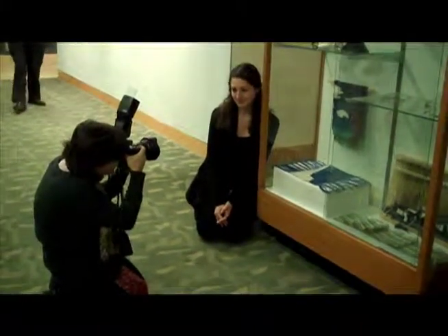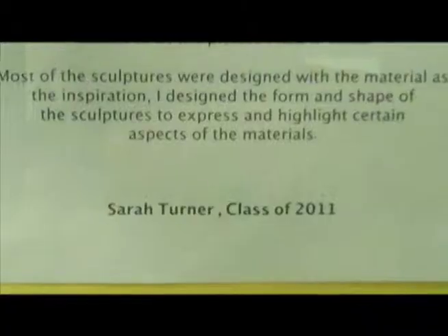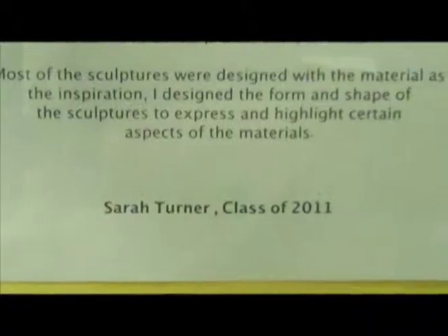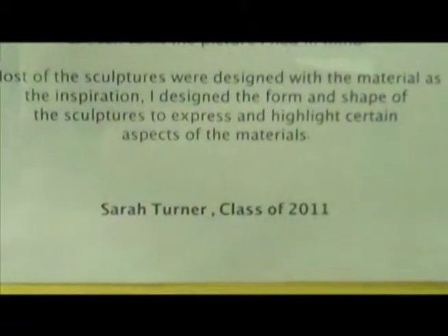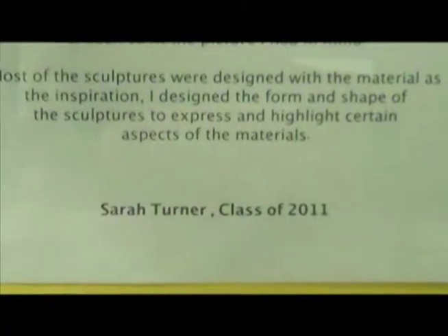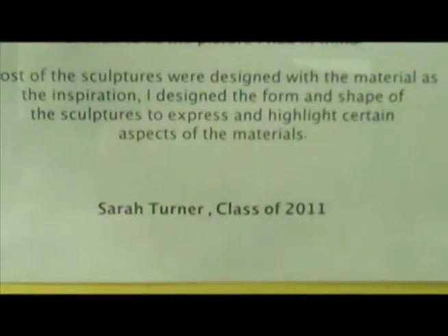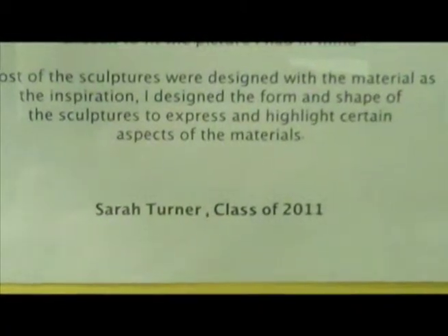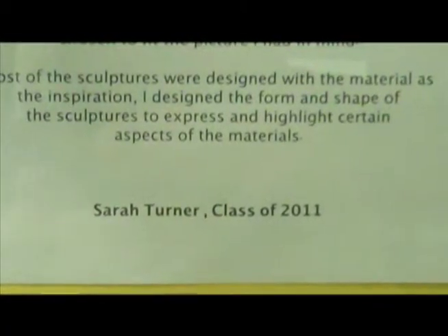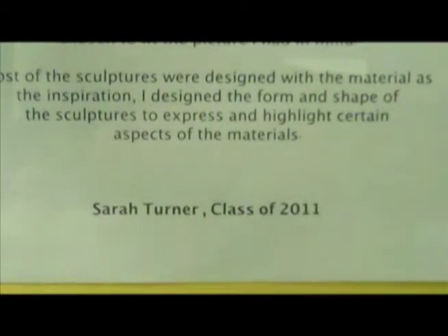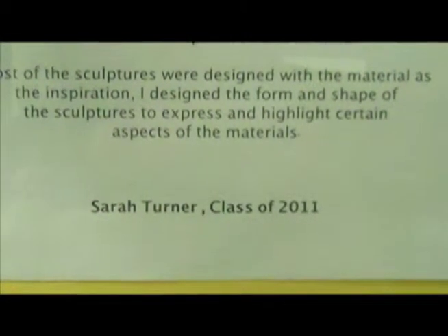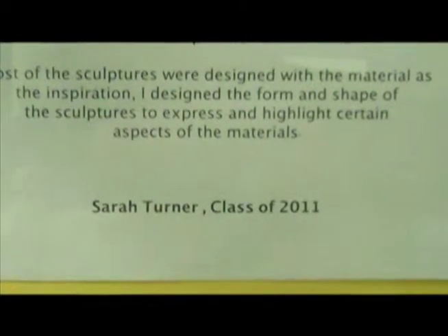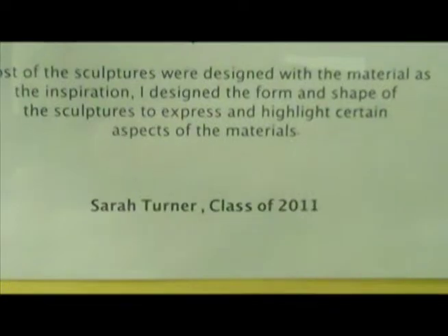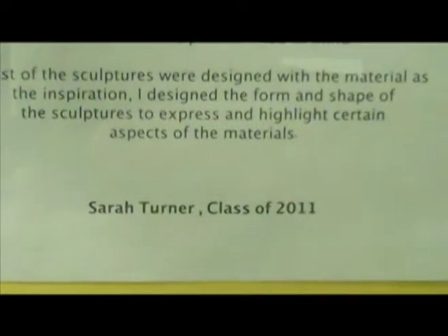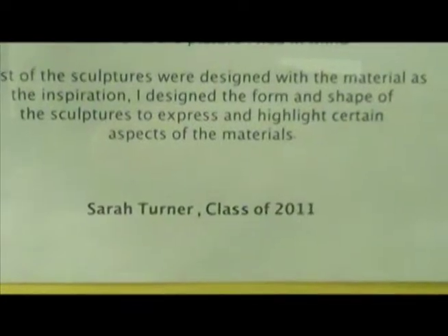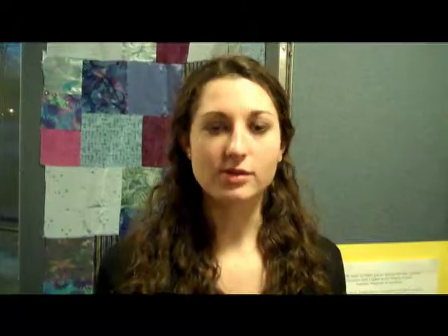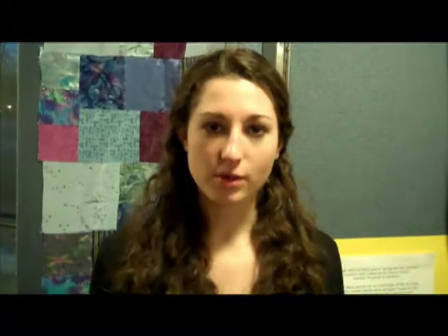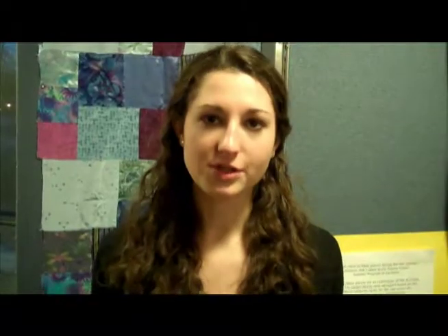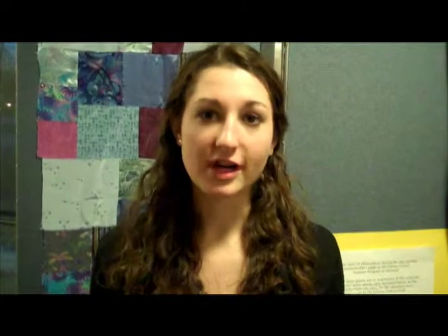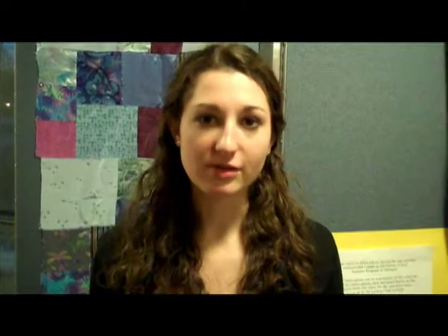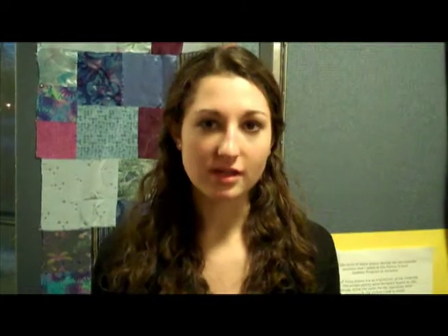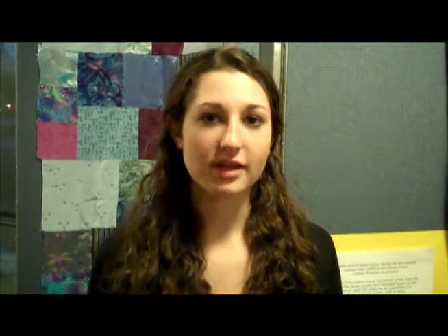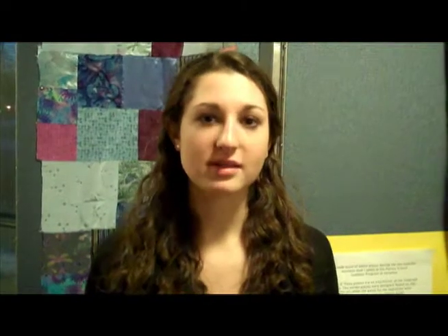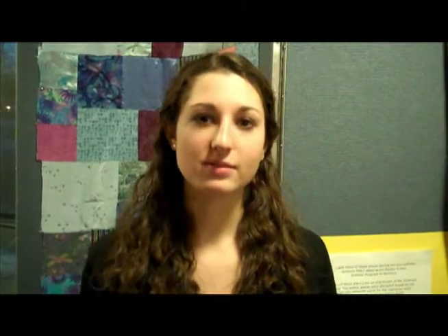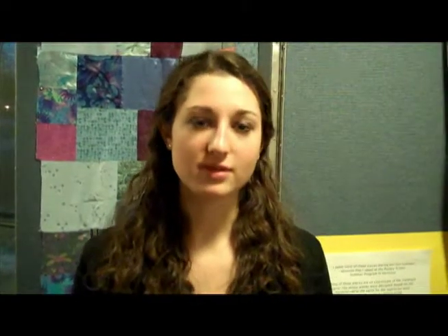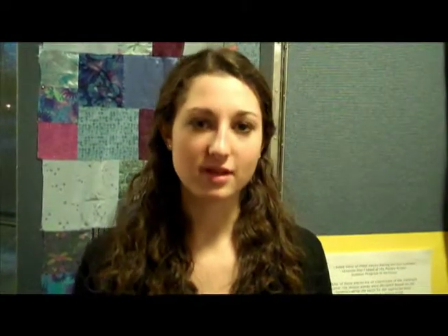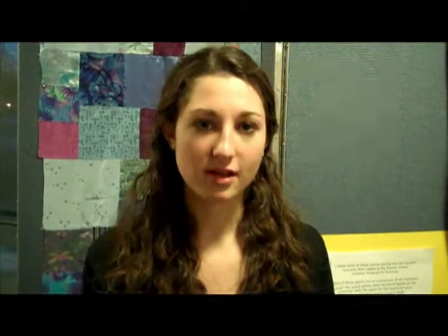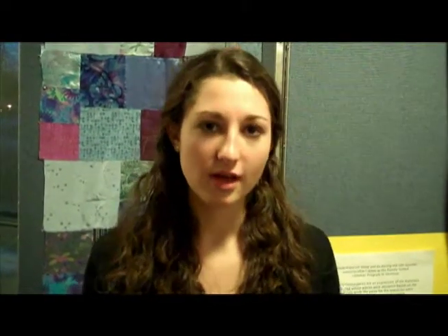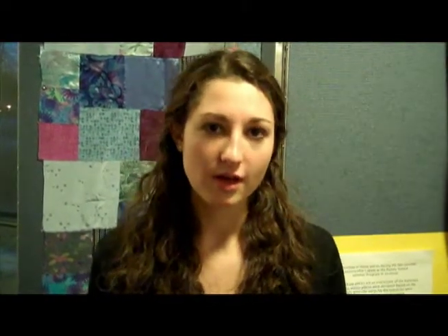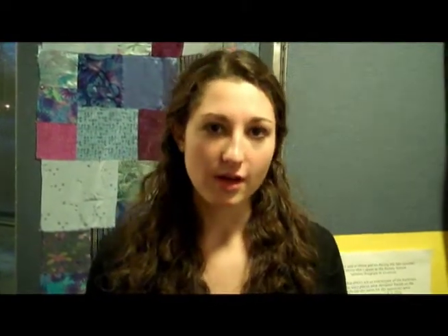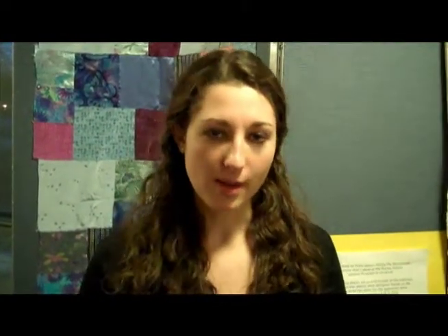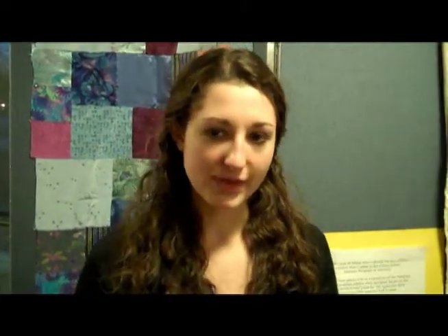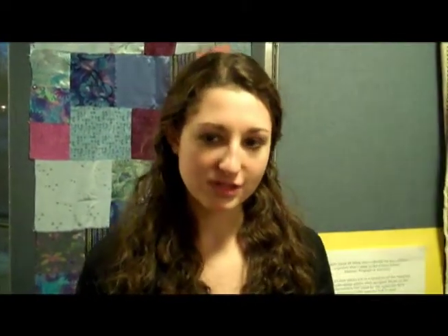I took 3D art, like to work with sculpture and 3D things as opposed to pictures.